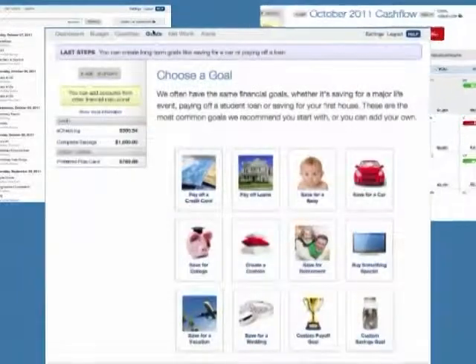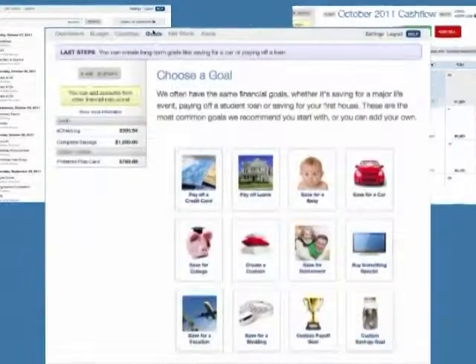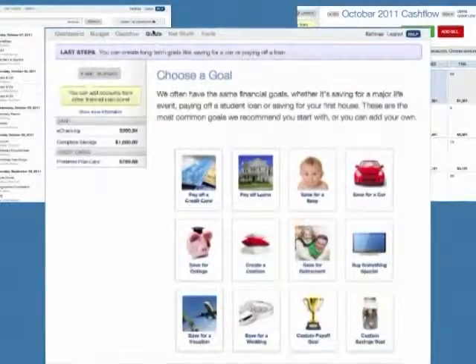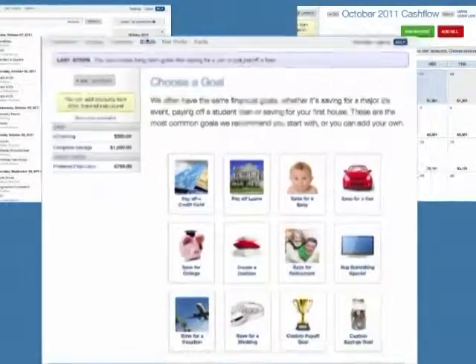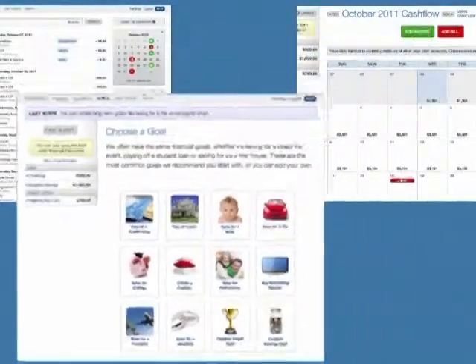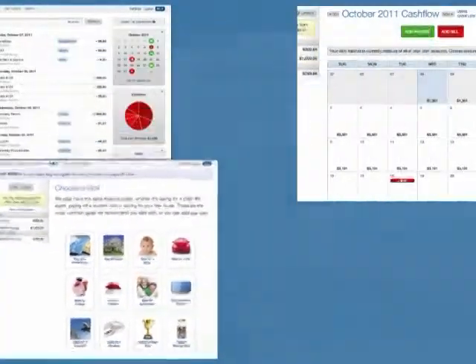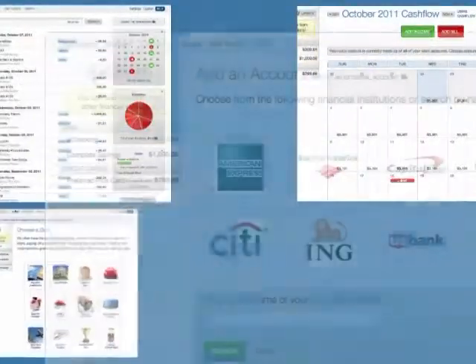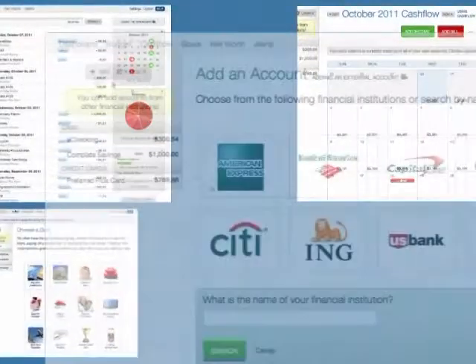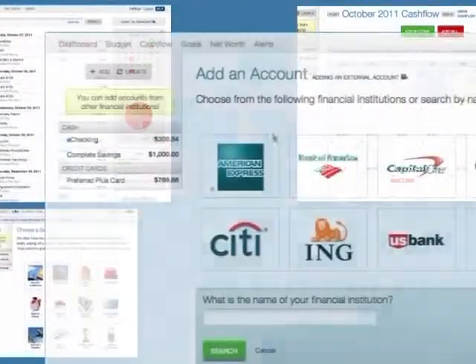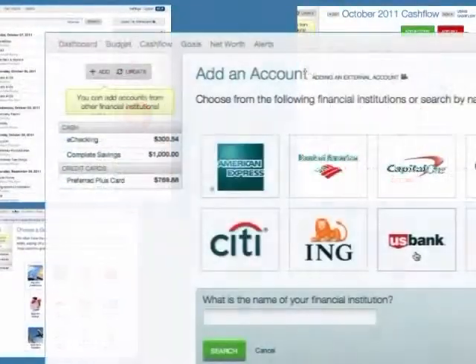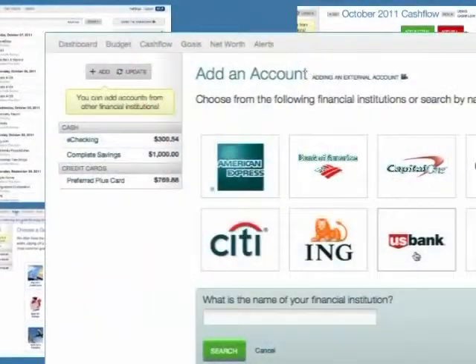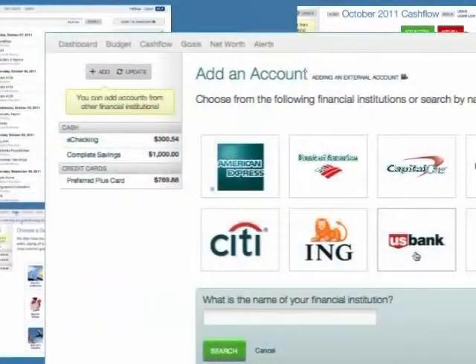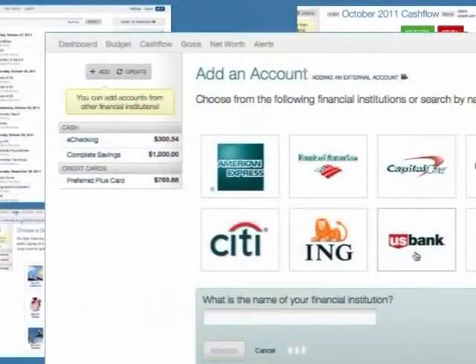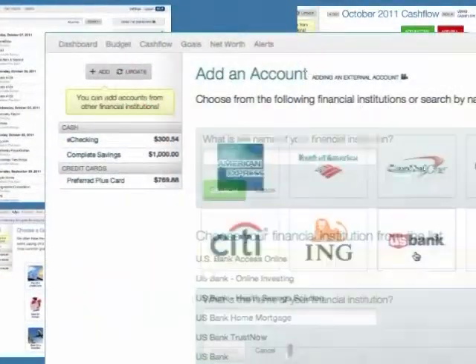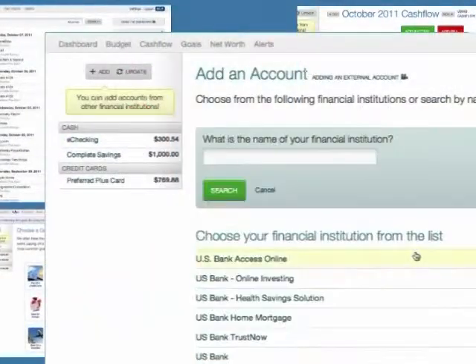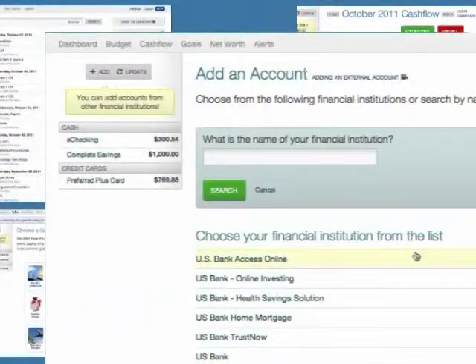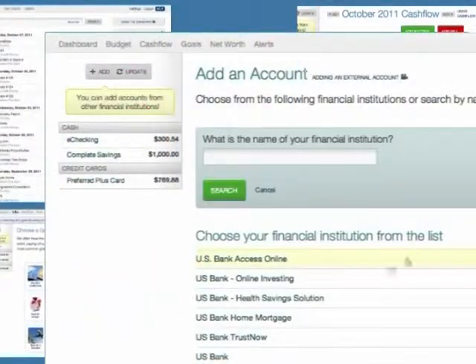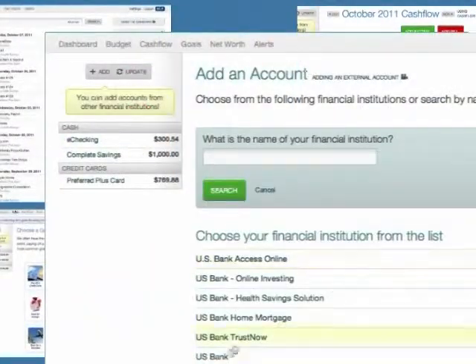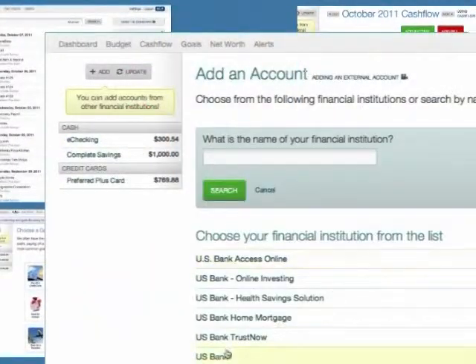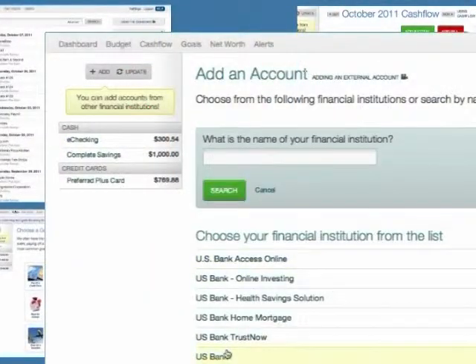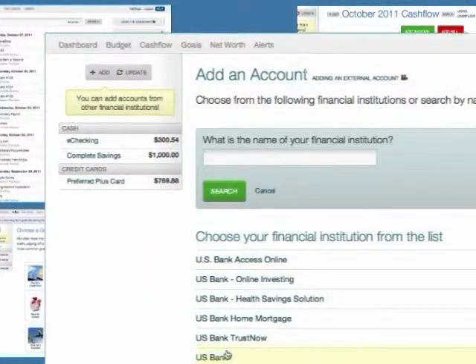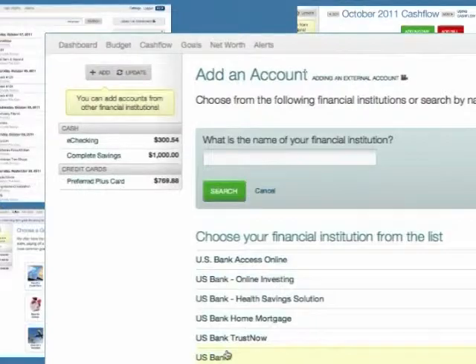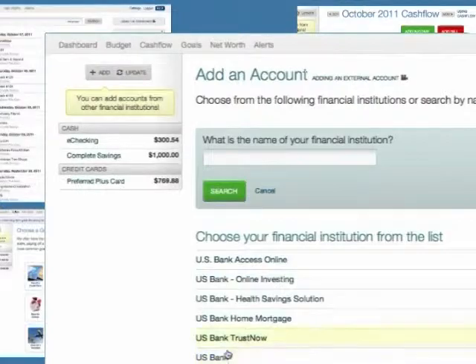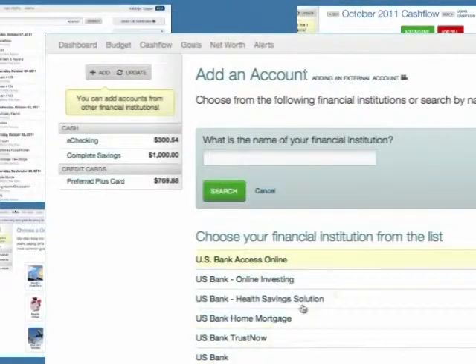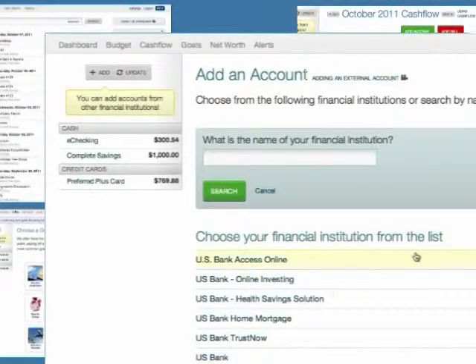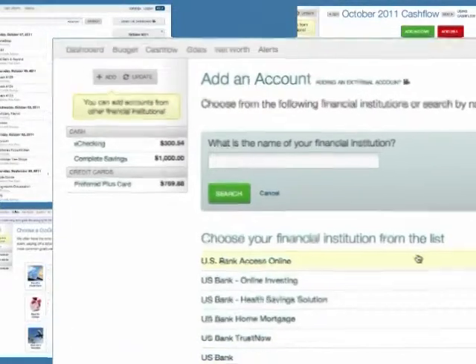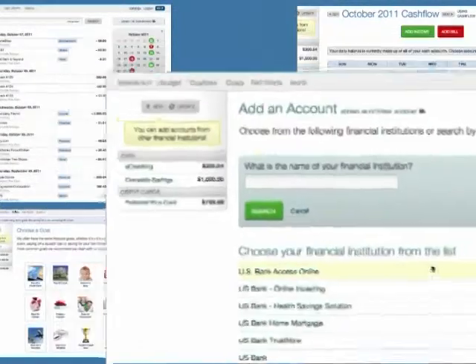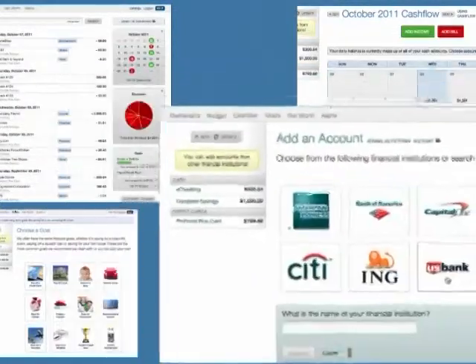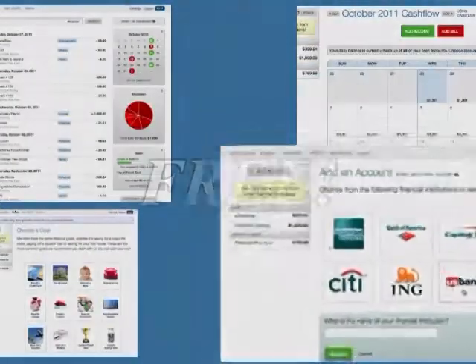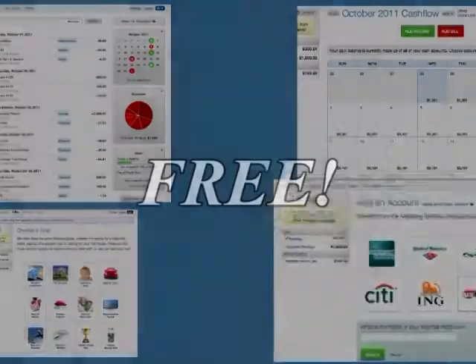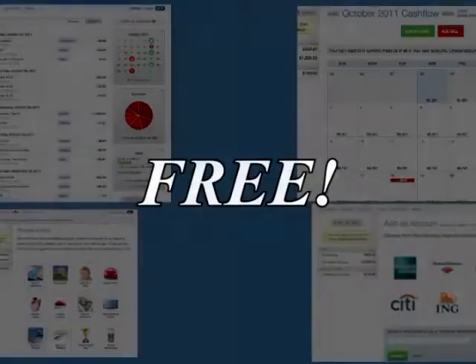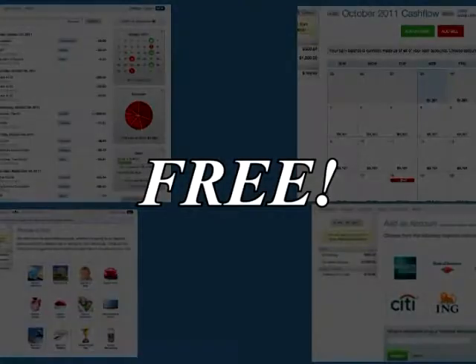You can even view funds from other institutions all in one central location. Best of all, this product is absolutely free.